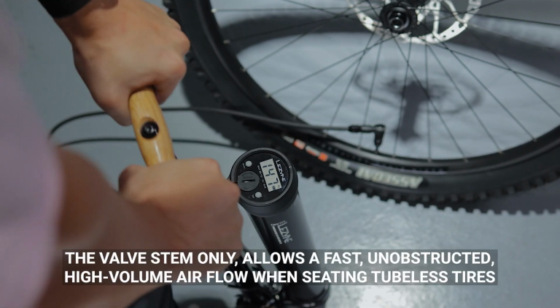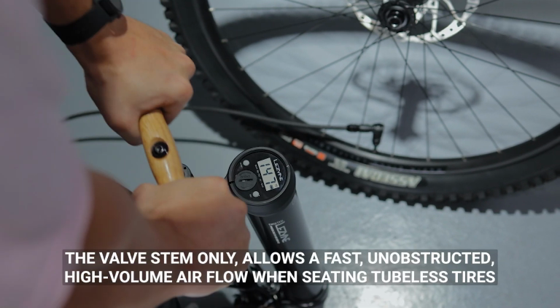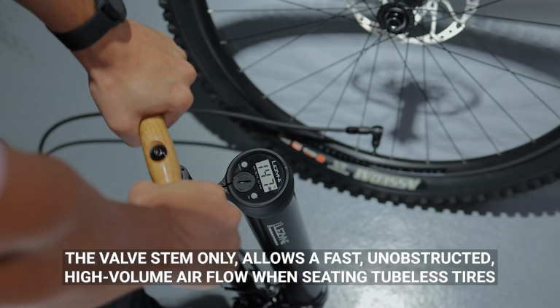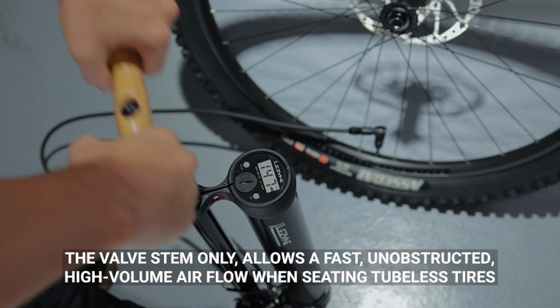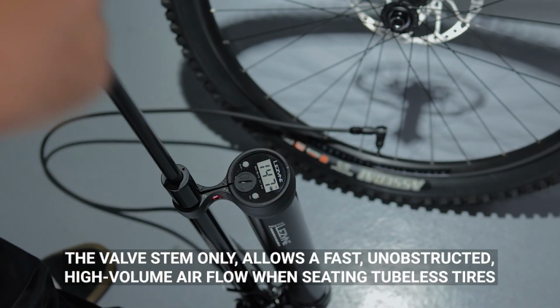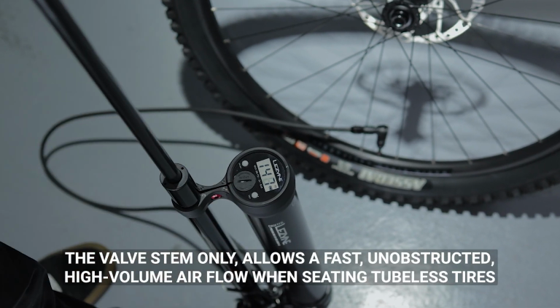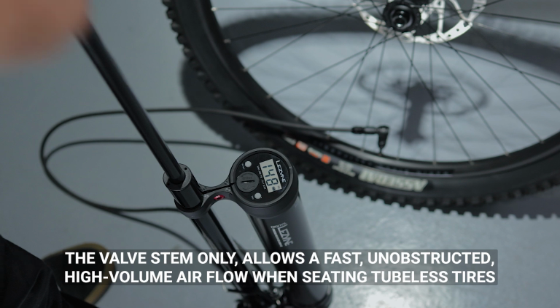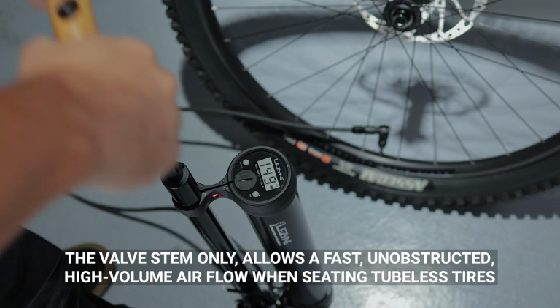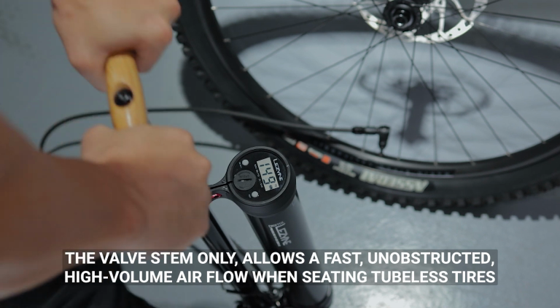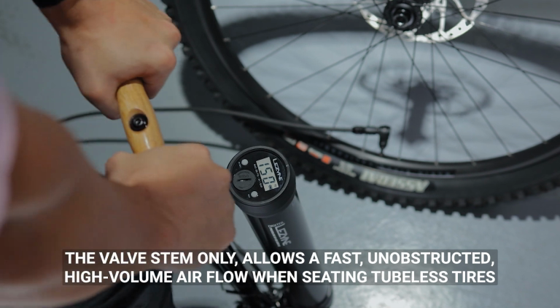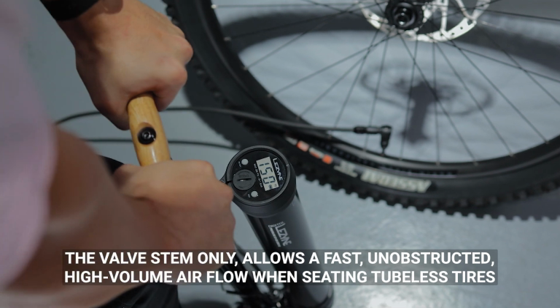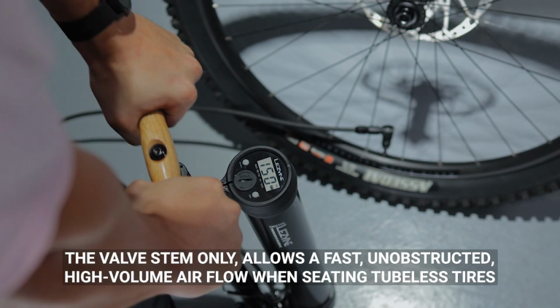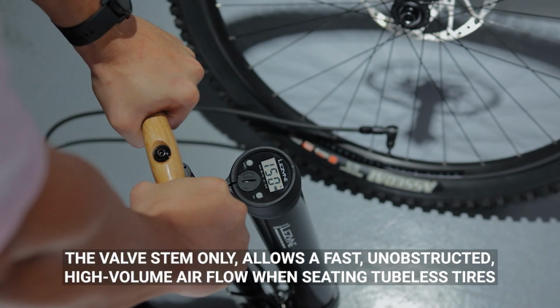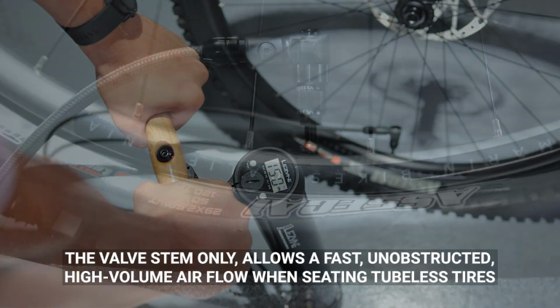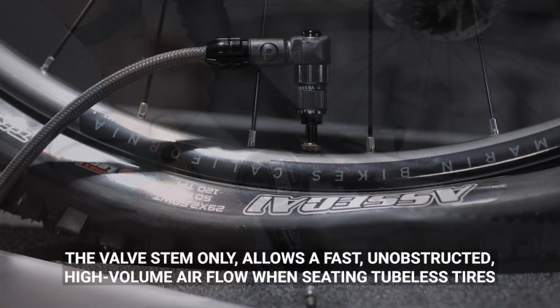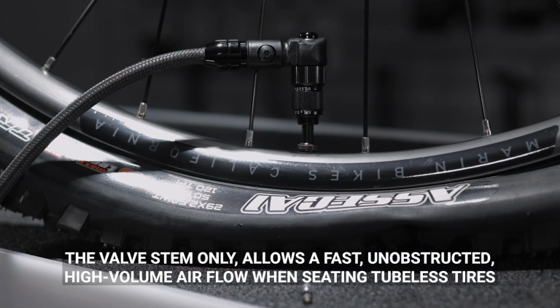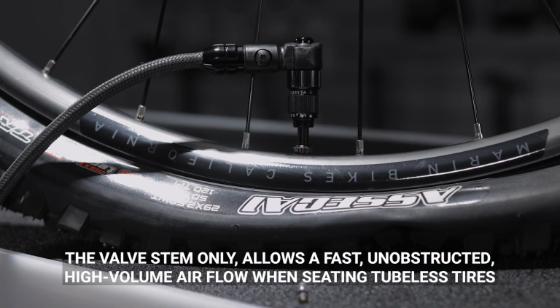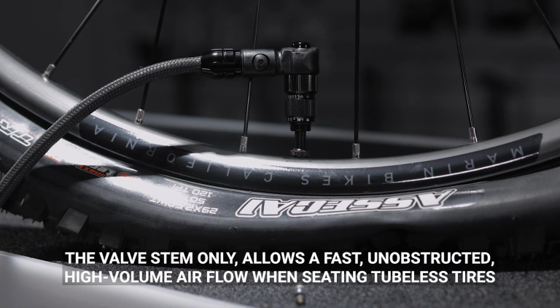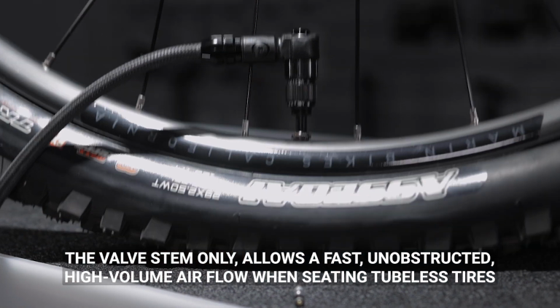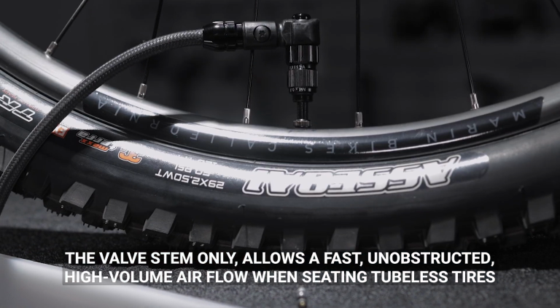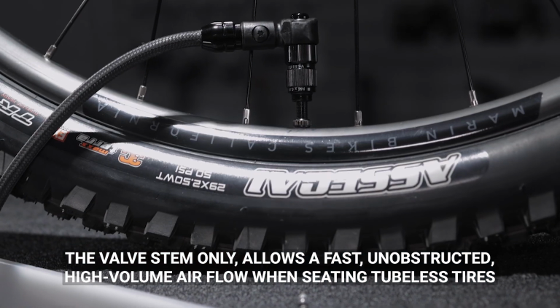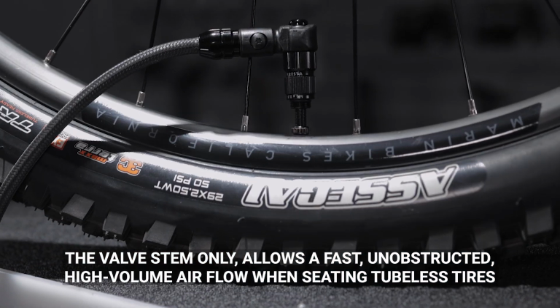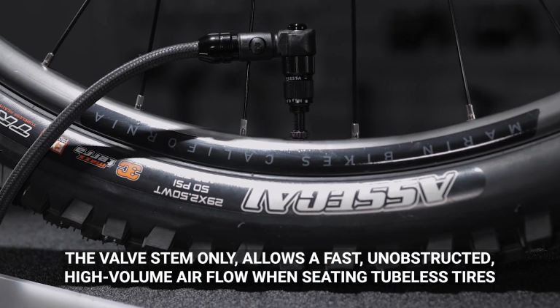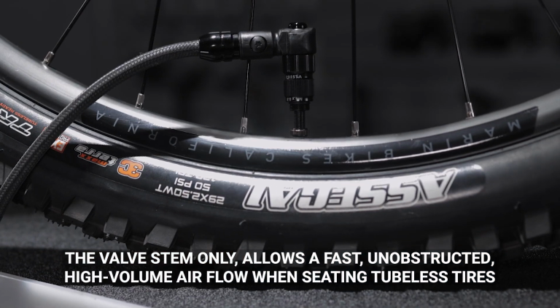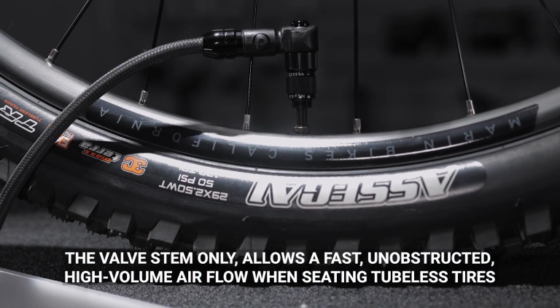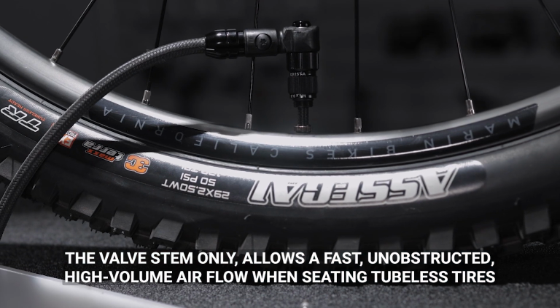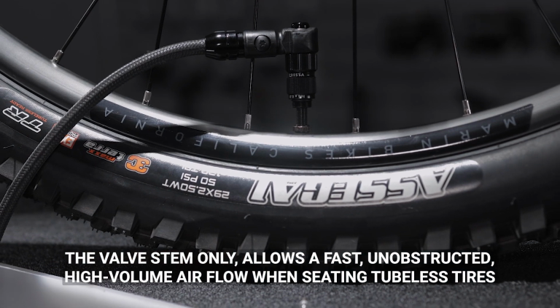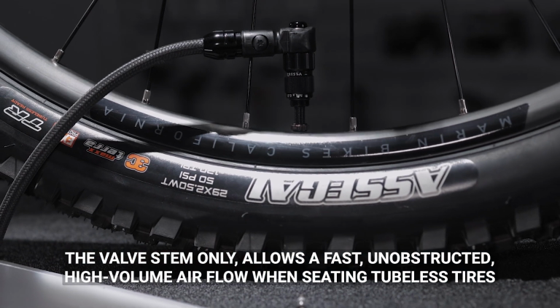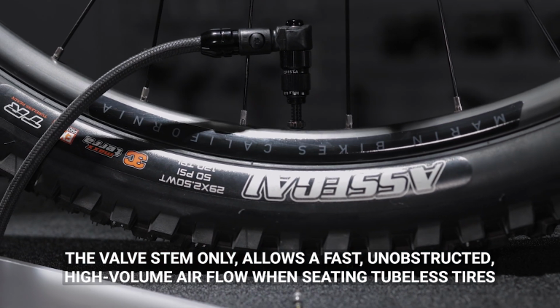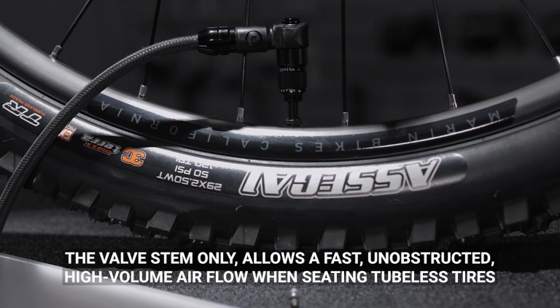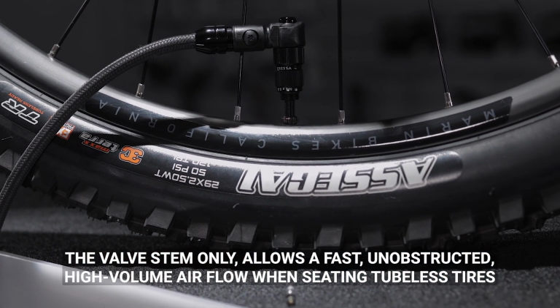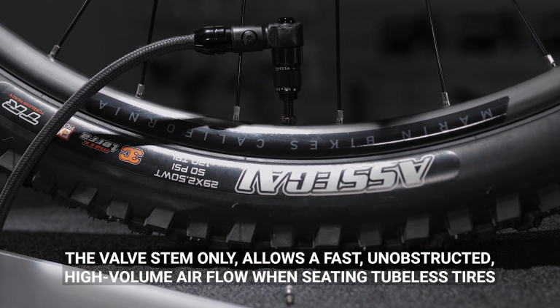A Presta valve with the valve core removed — the valve stem only — allows fast, unobstructed, high-volume airflow when seating tubeless tires.